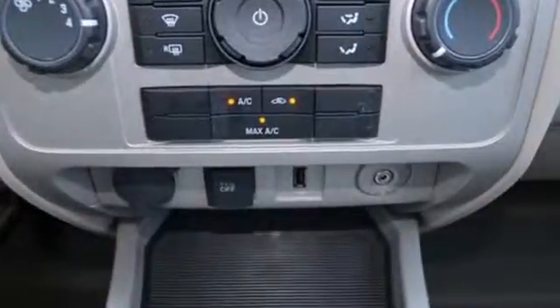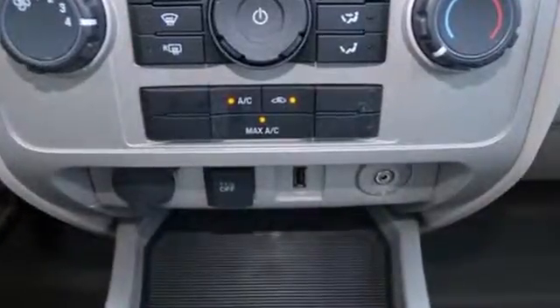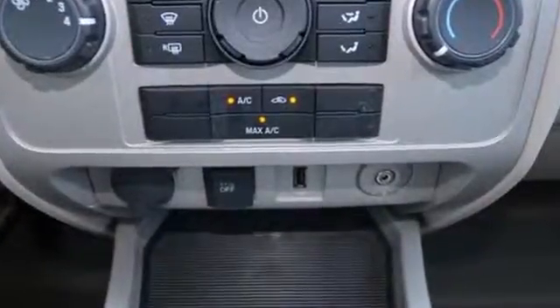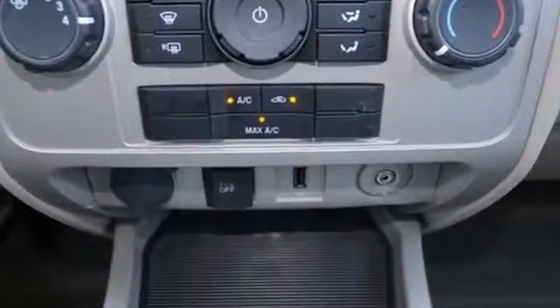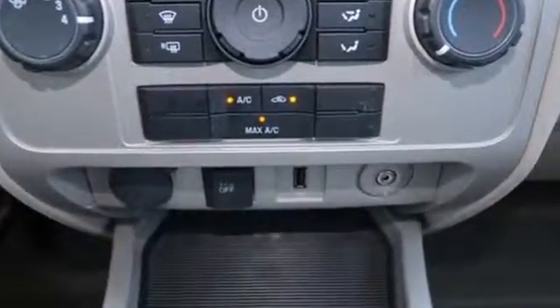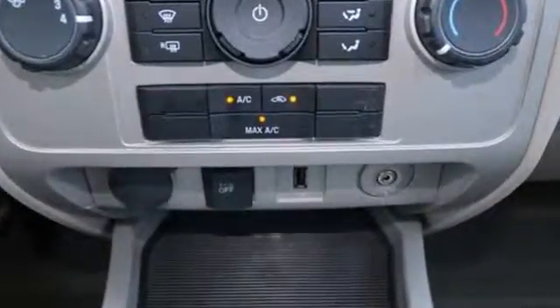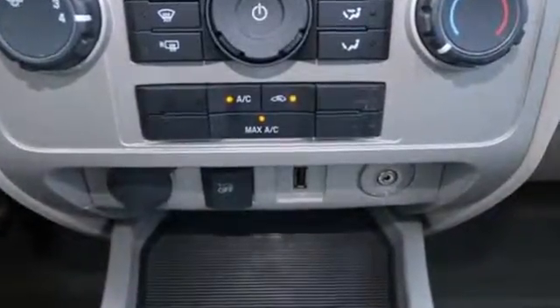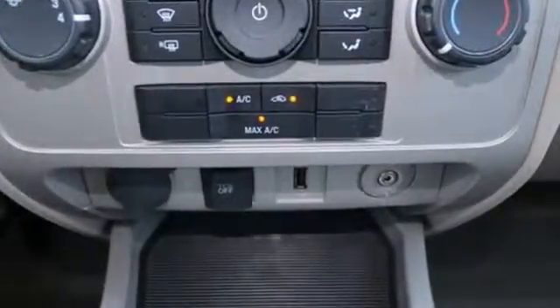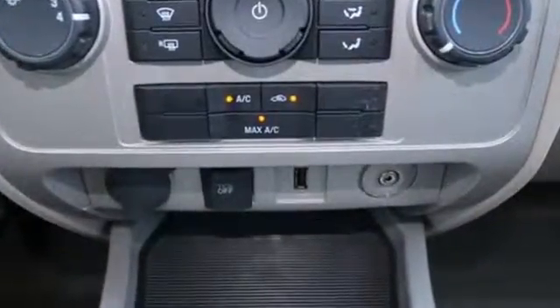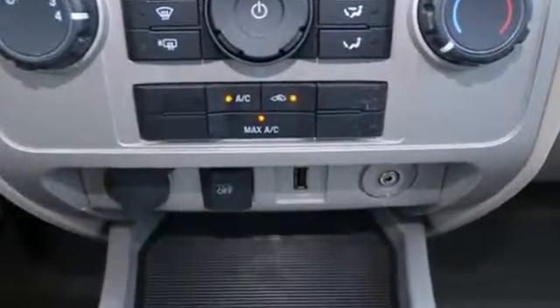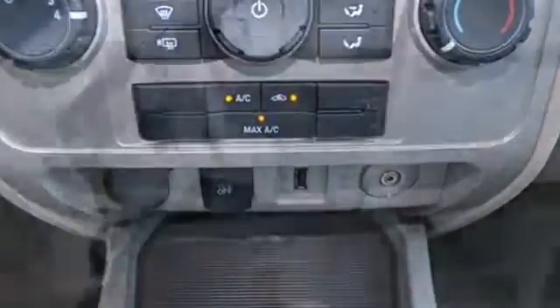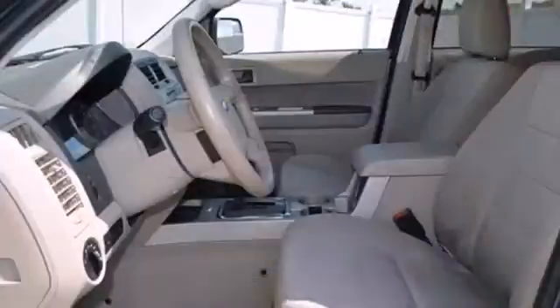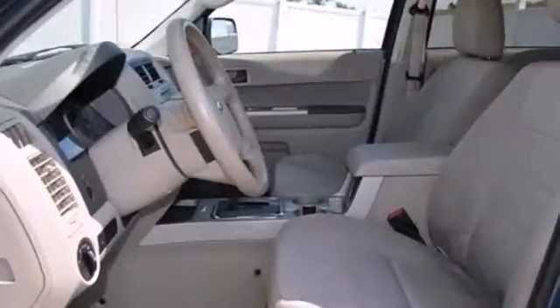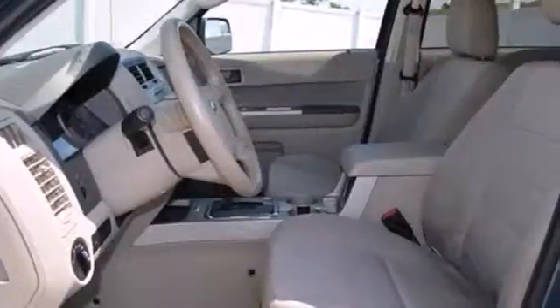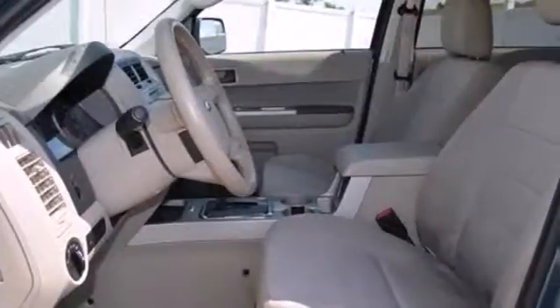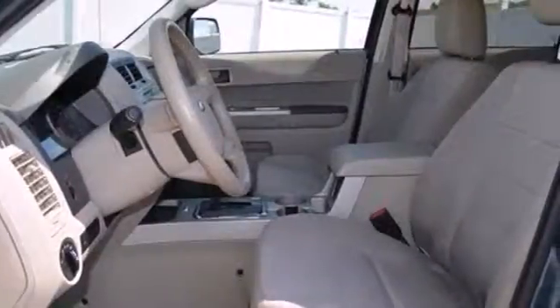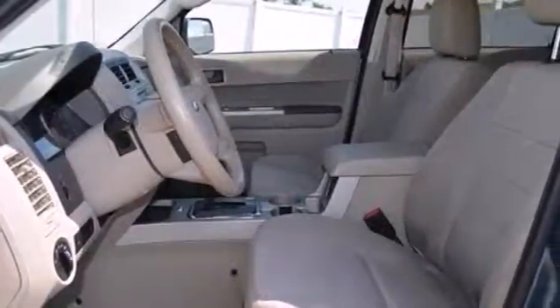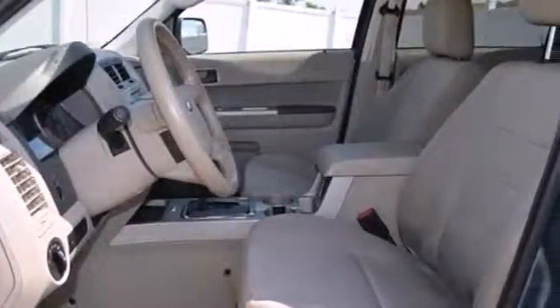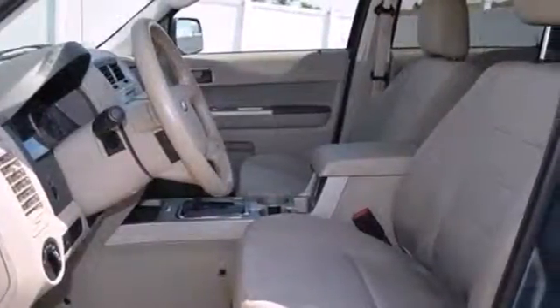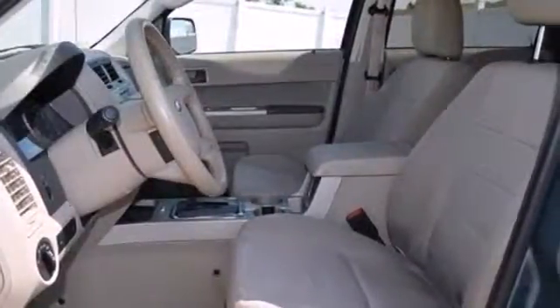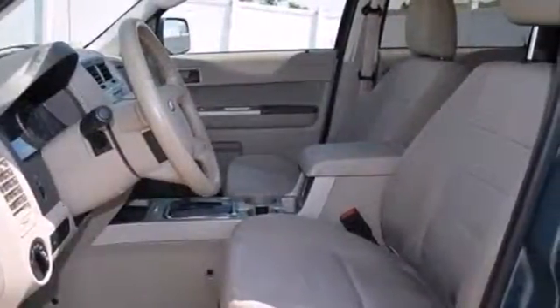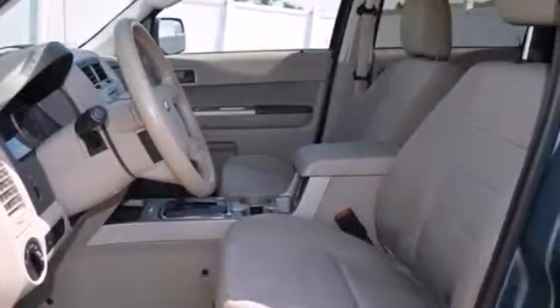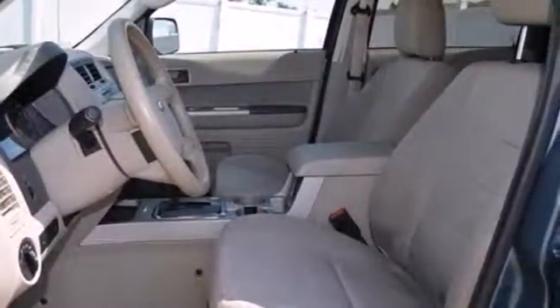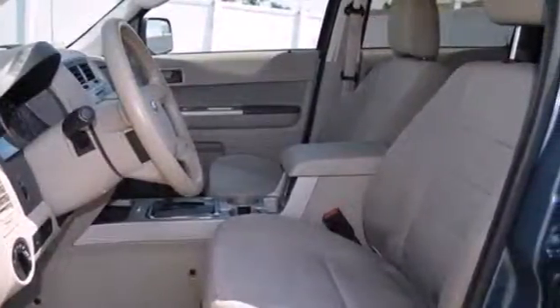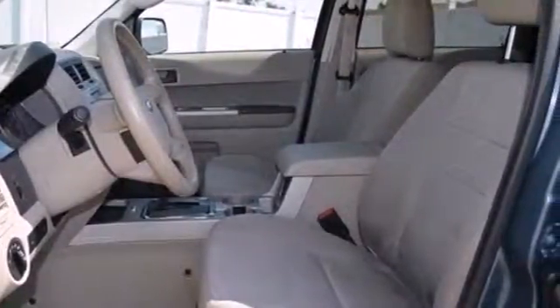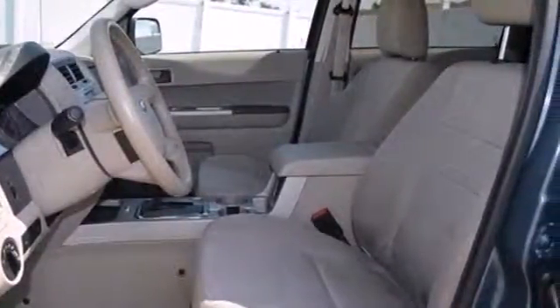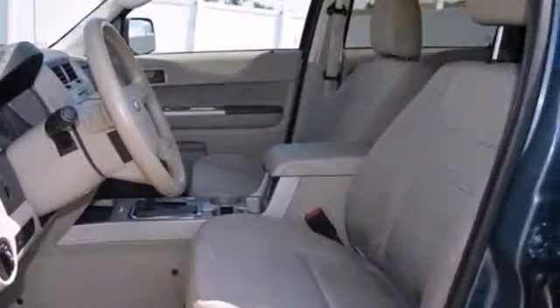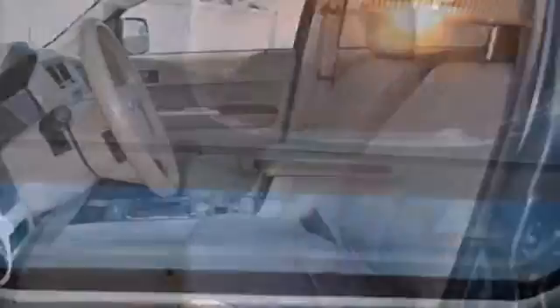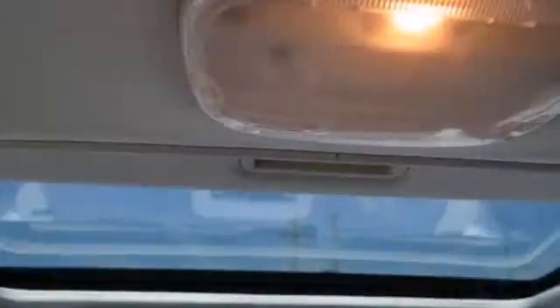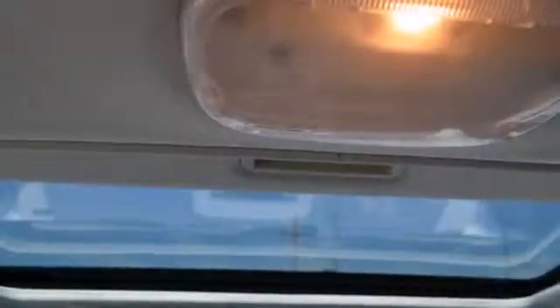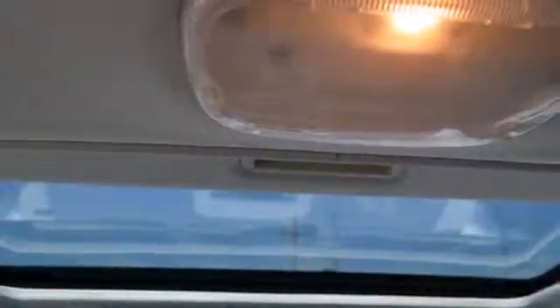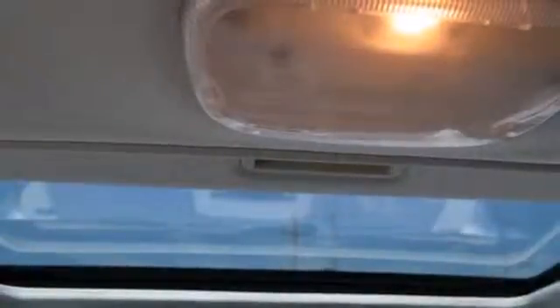Safety is of supreme importance. That's why this Escape comes standard with anti-lock brakes and an integrated blind spot mirror.